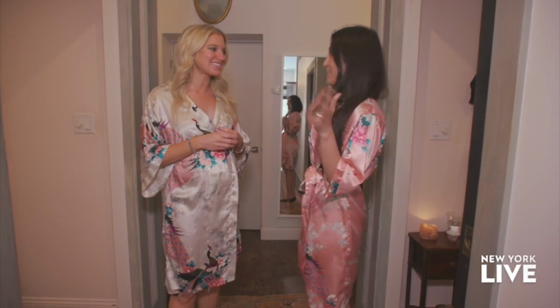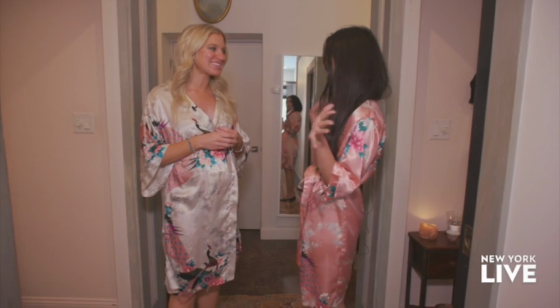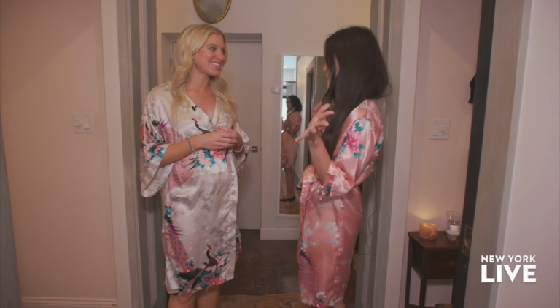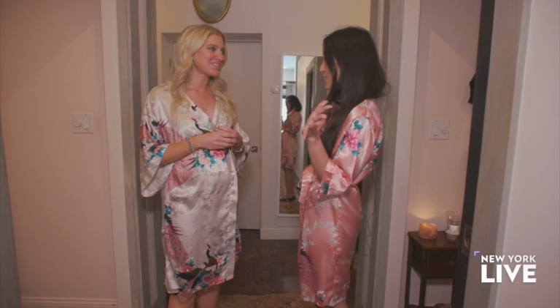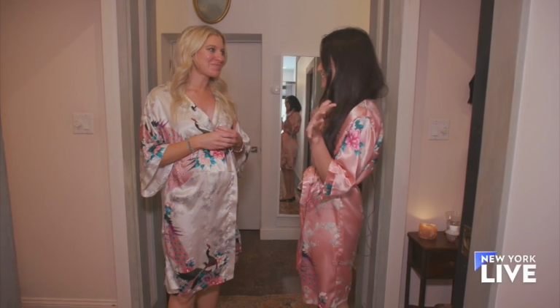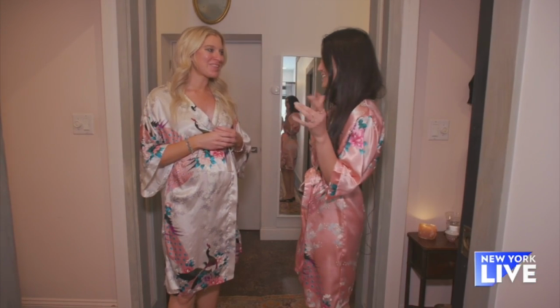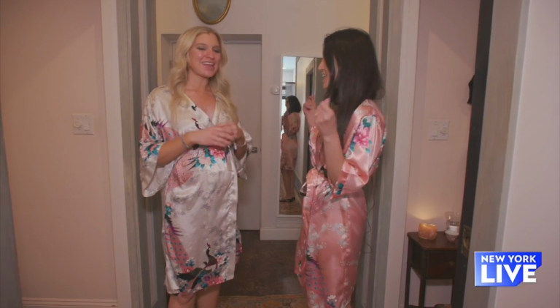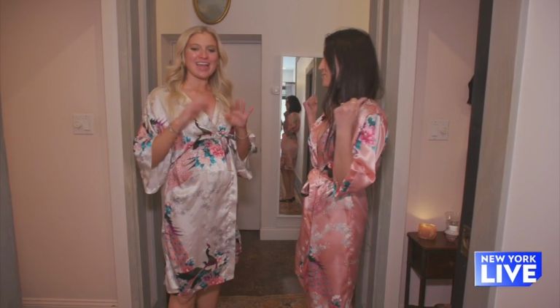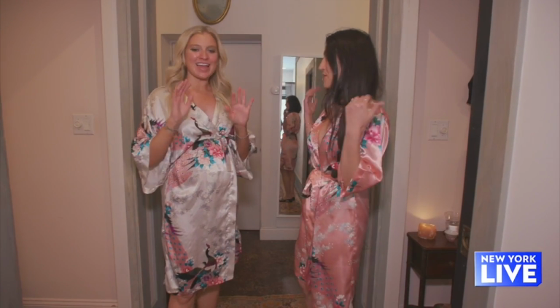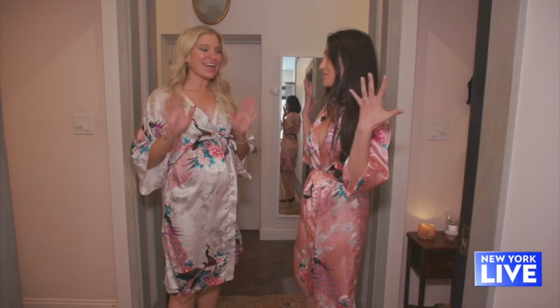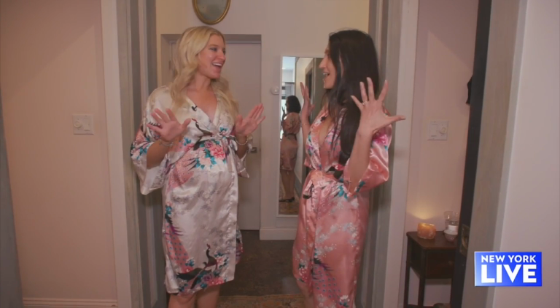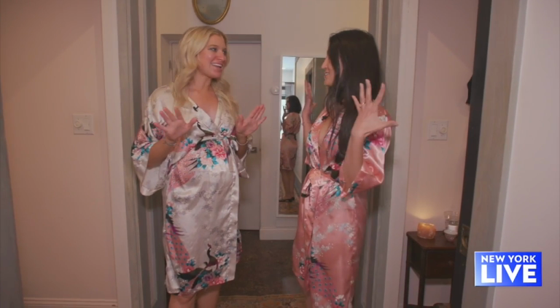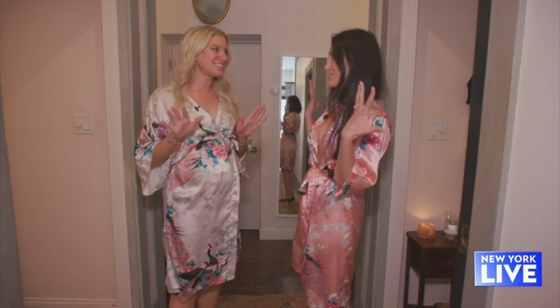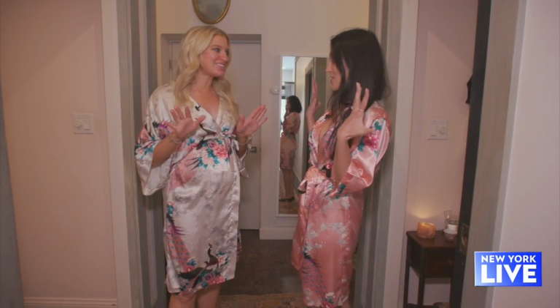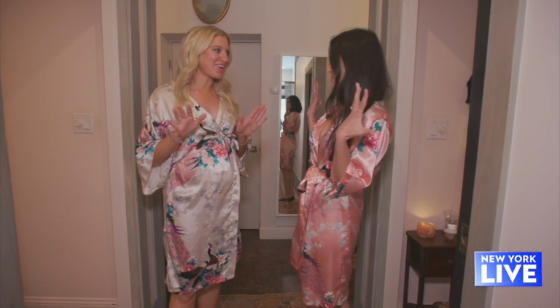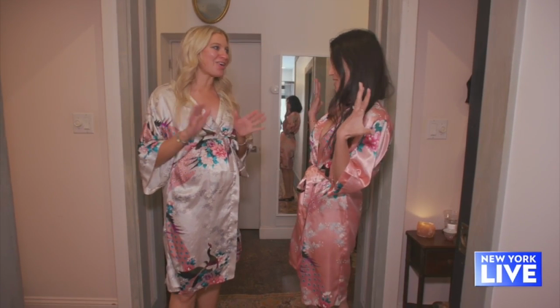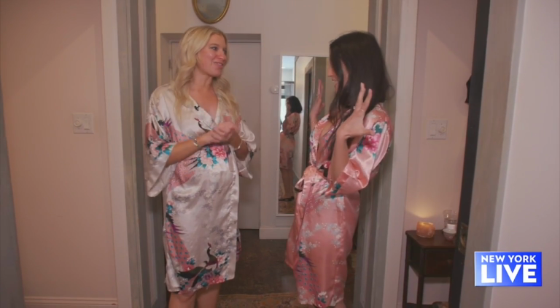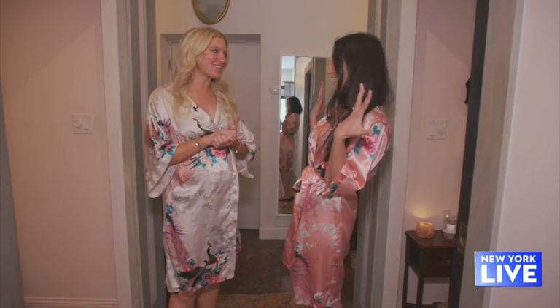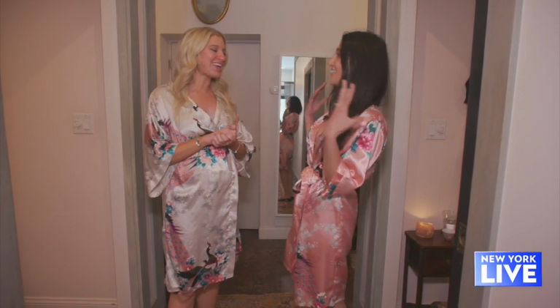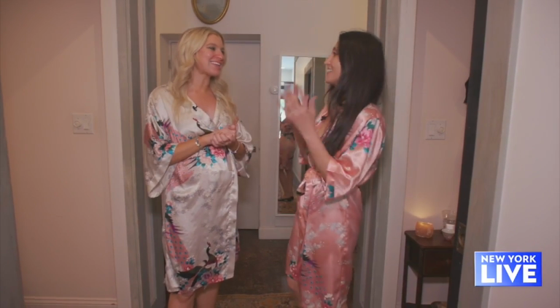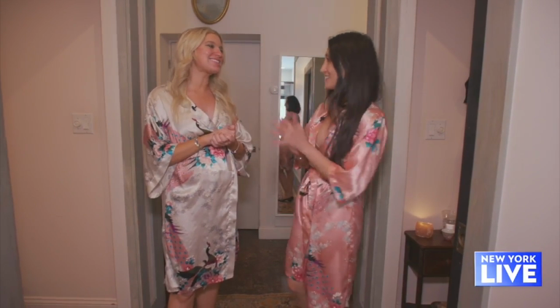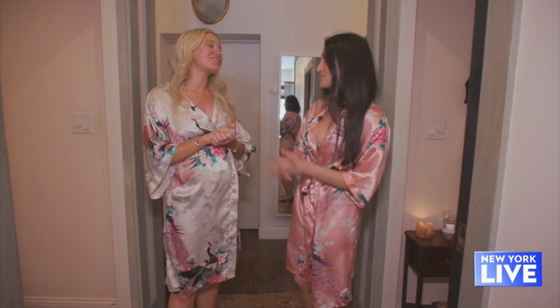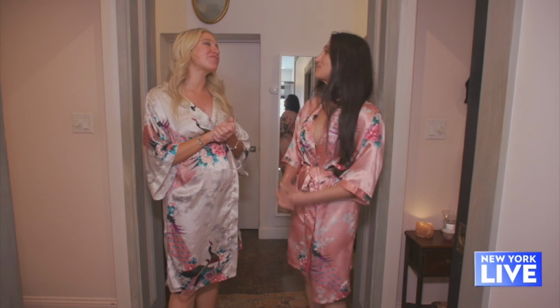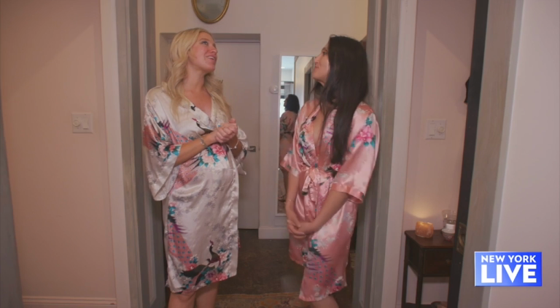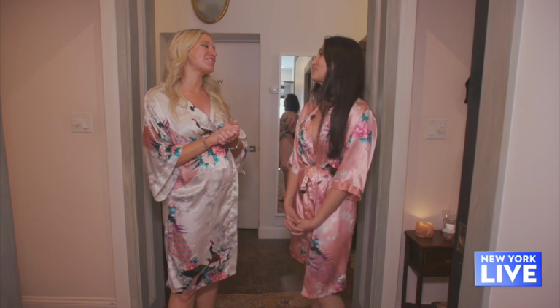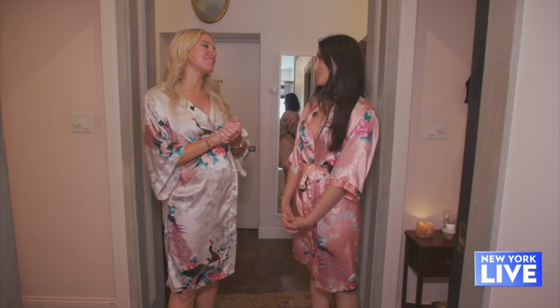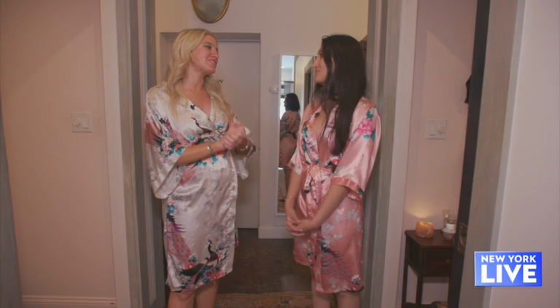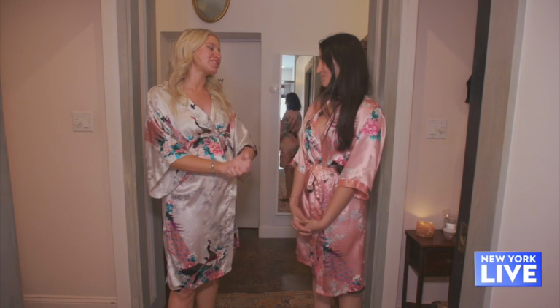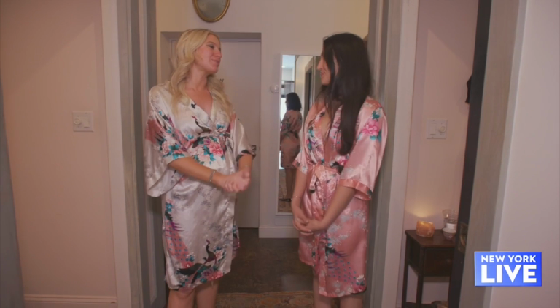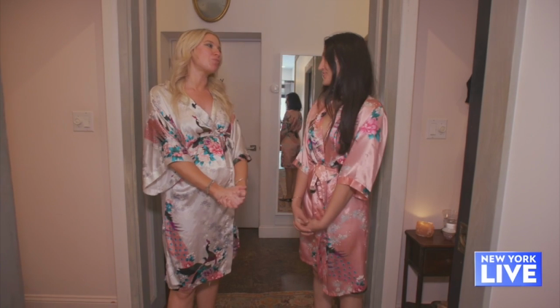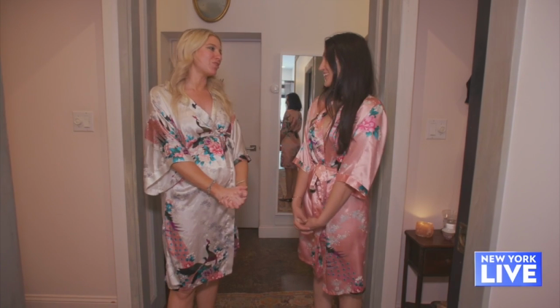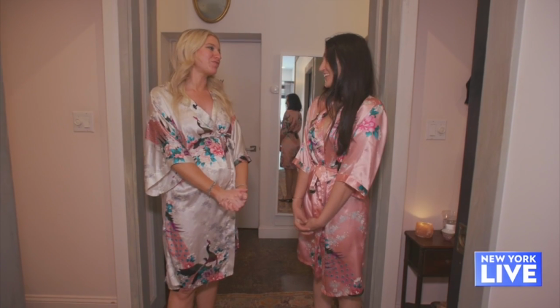We got it all today from head to toe! Thank you for everything — this day has been wonderful.